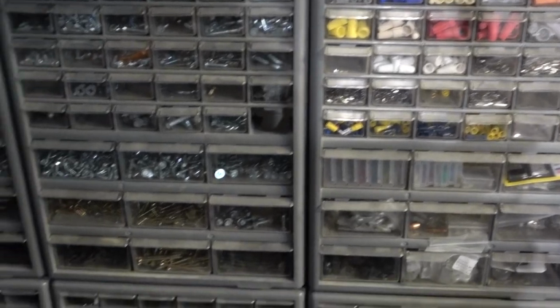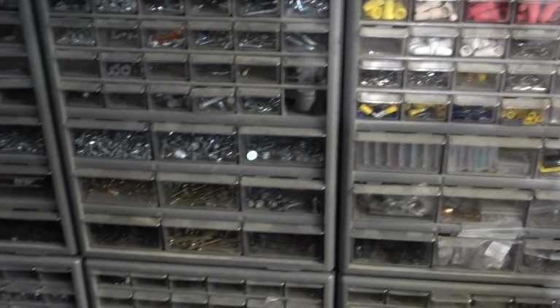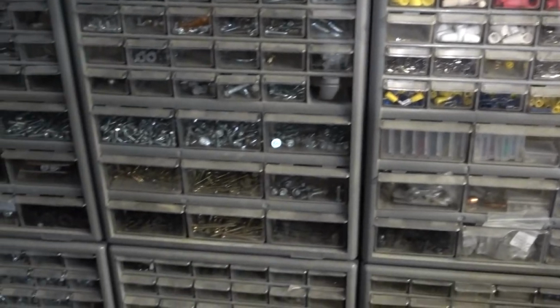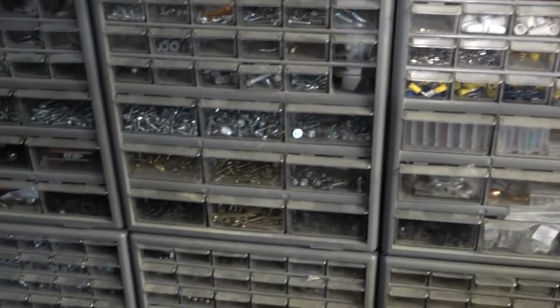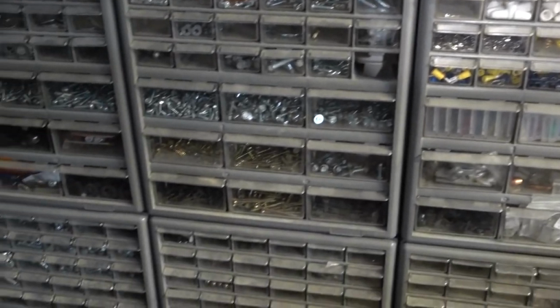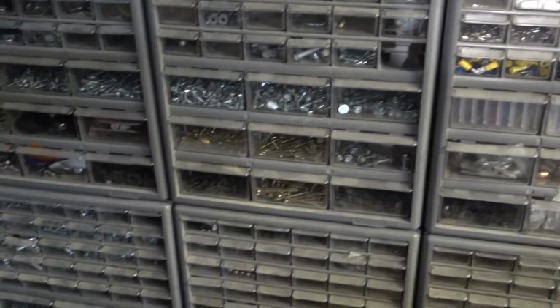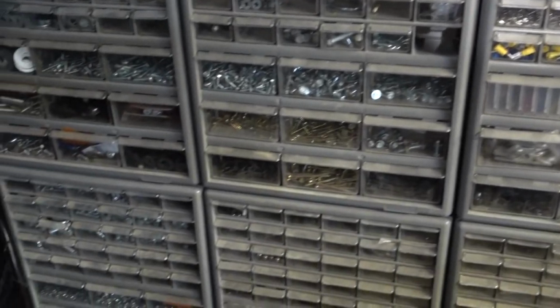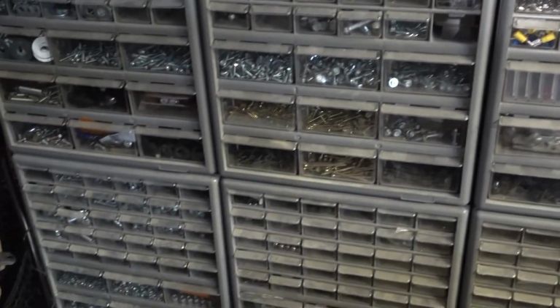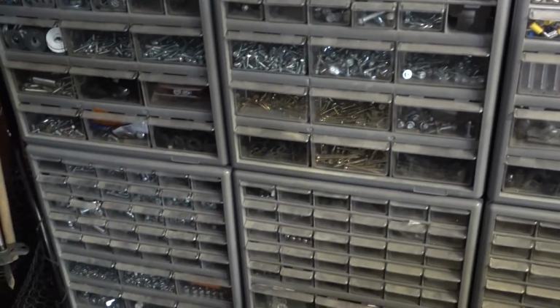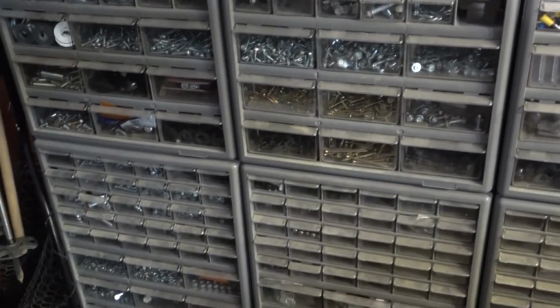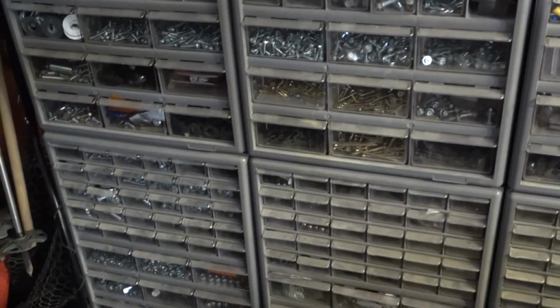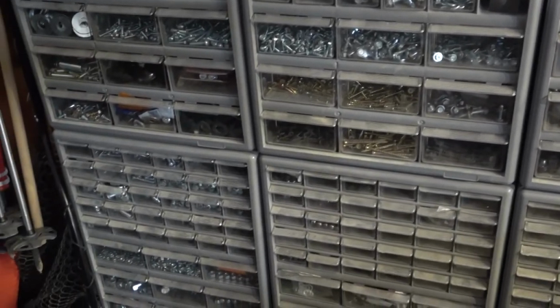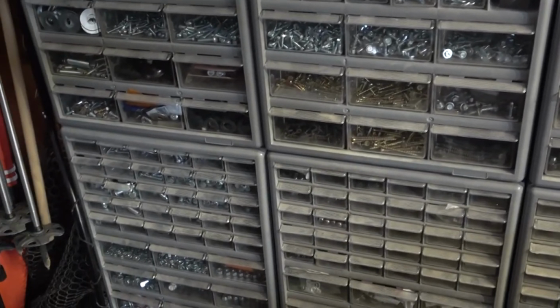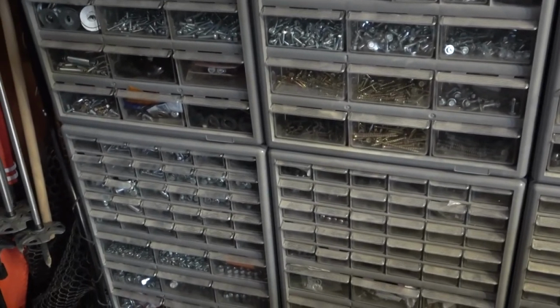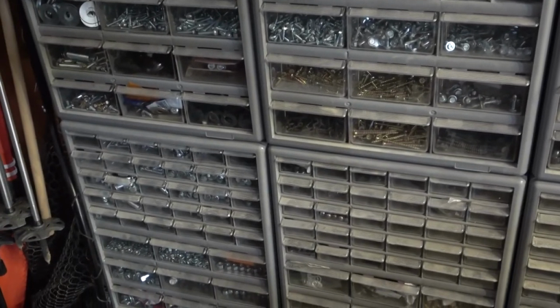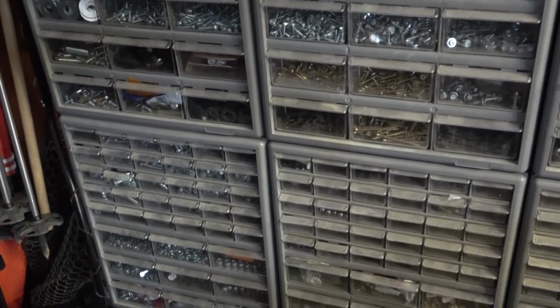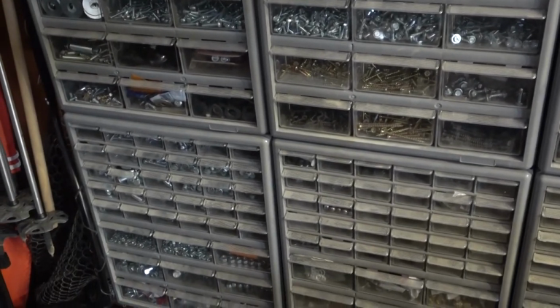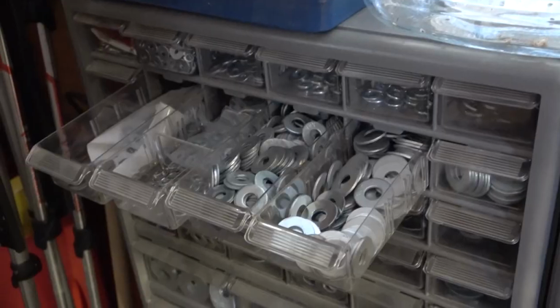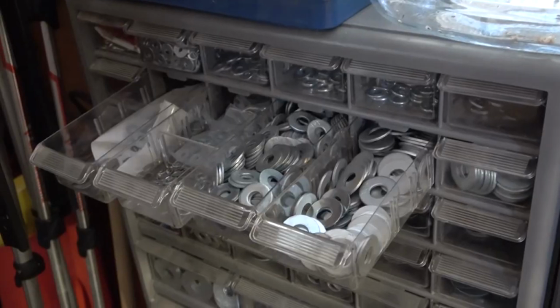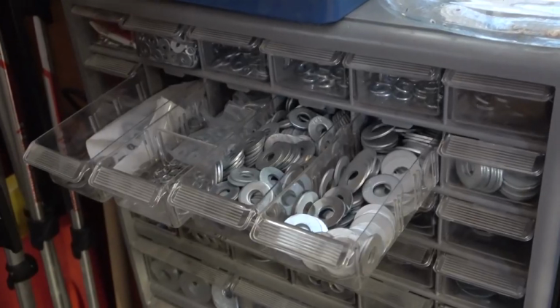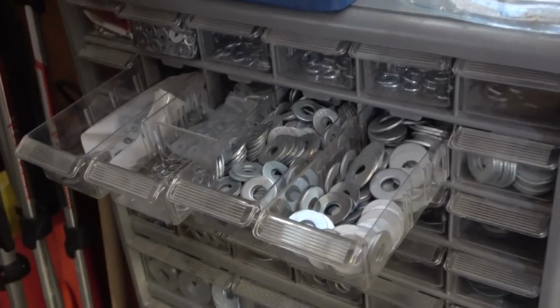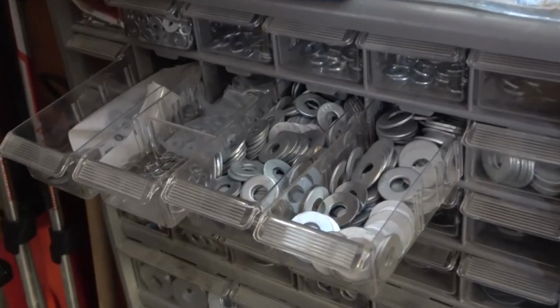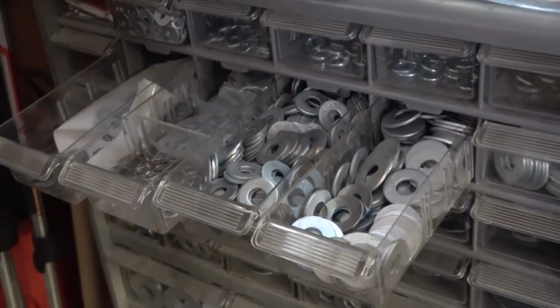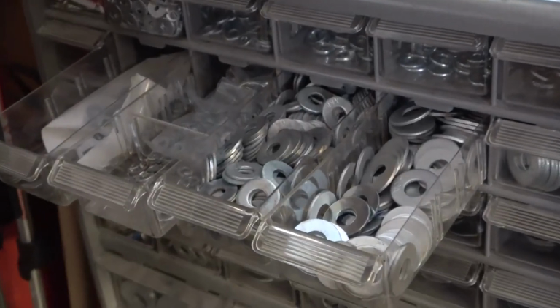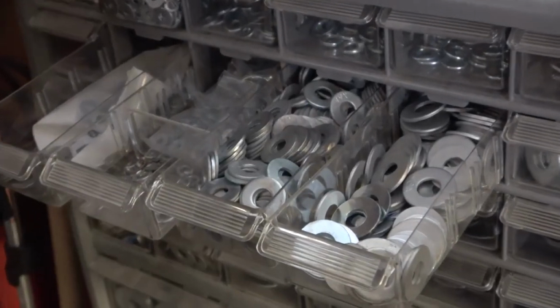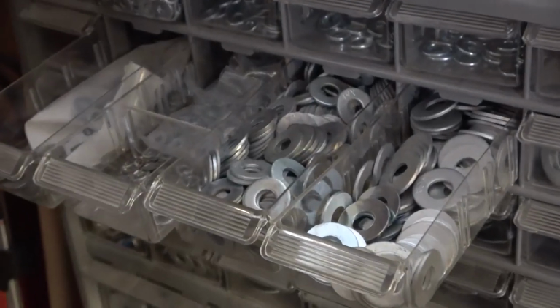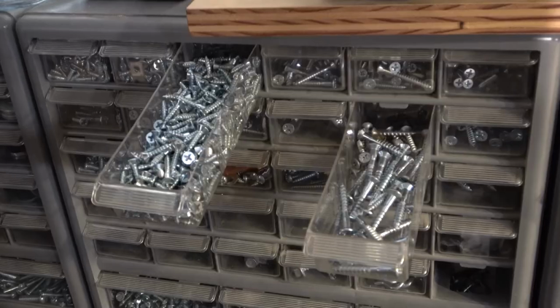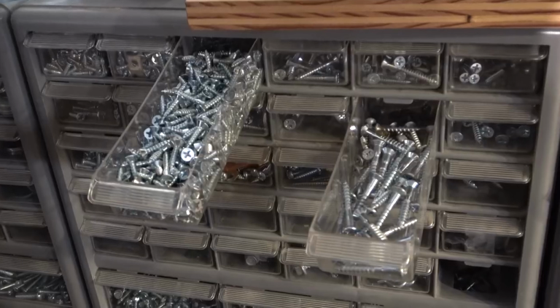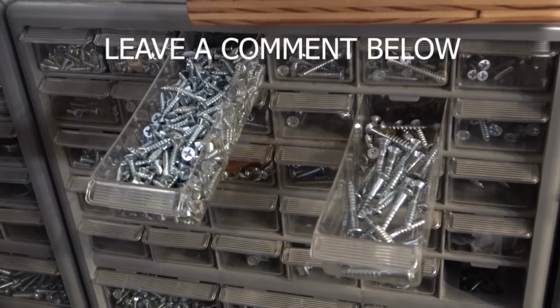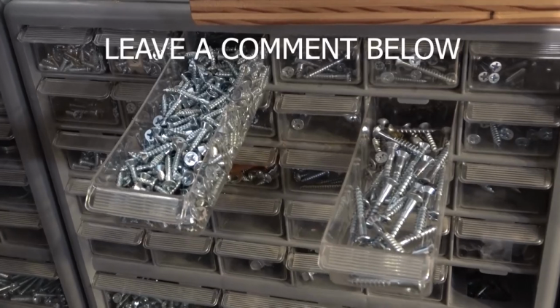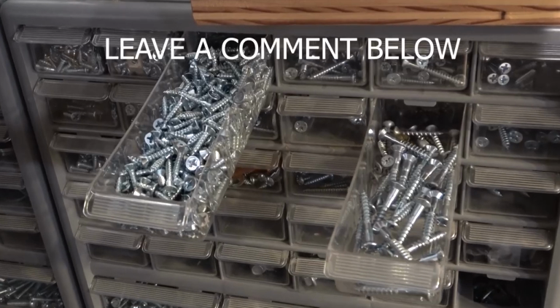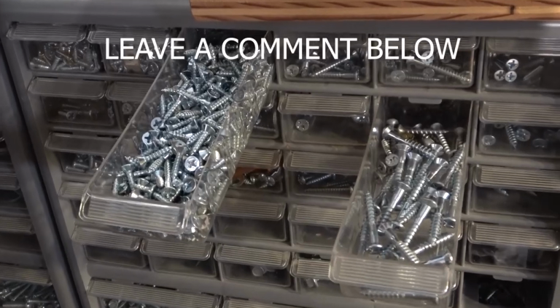What do you call the little parts organizer in your garage? We call ours a pick-a-nut, but I'm curious what you call yours.